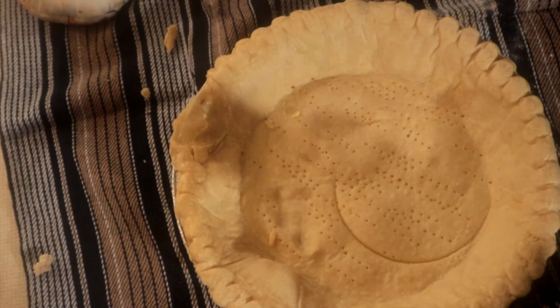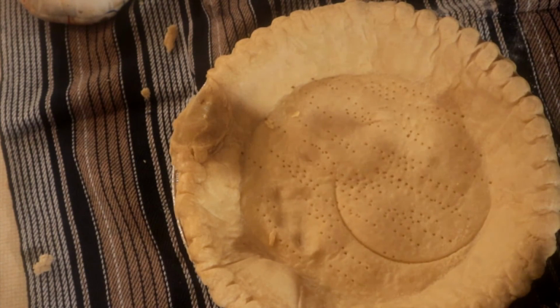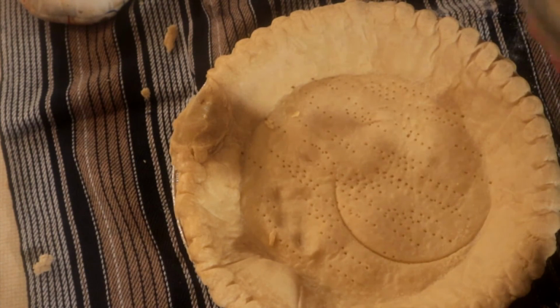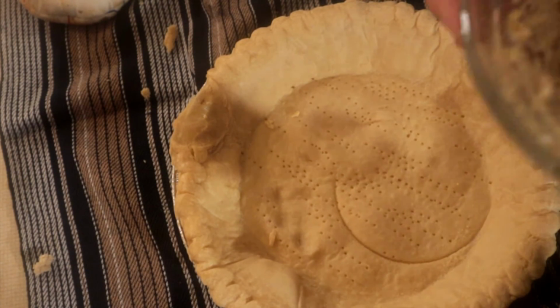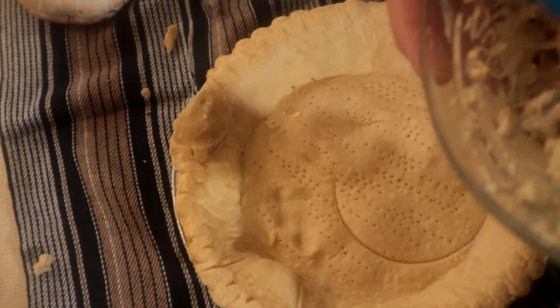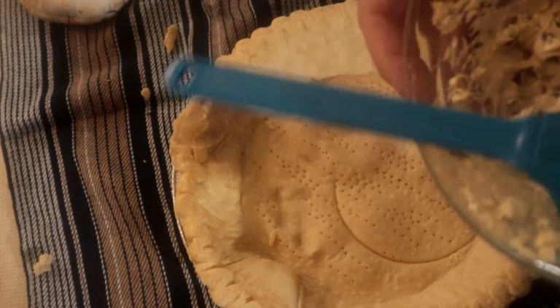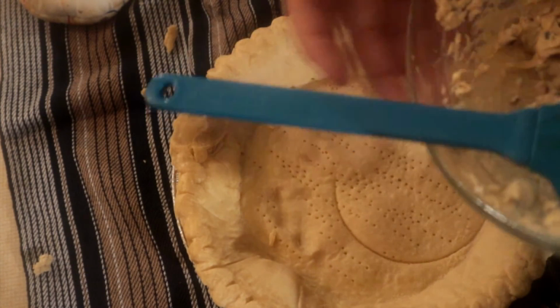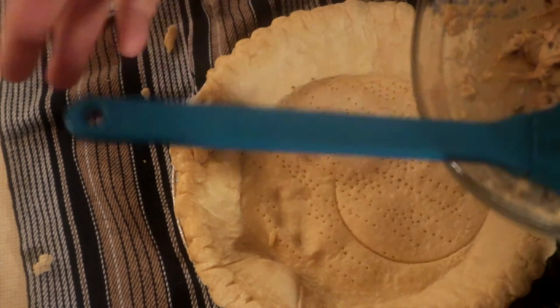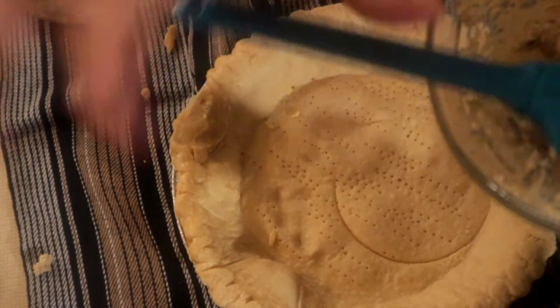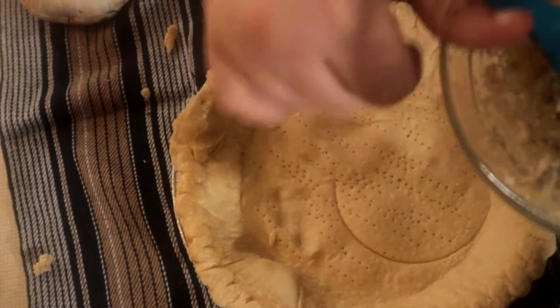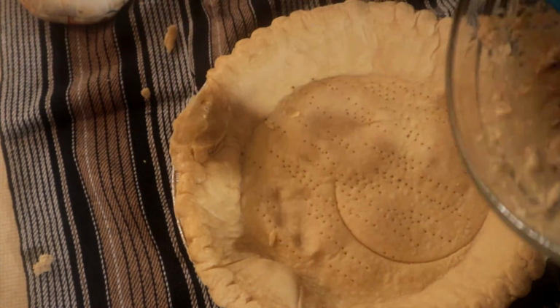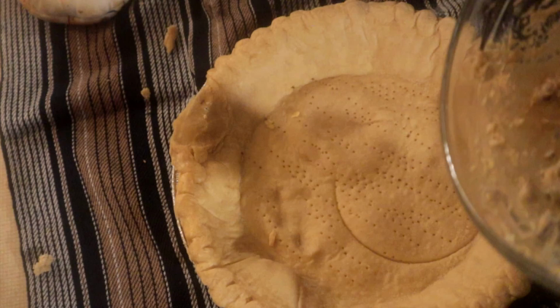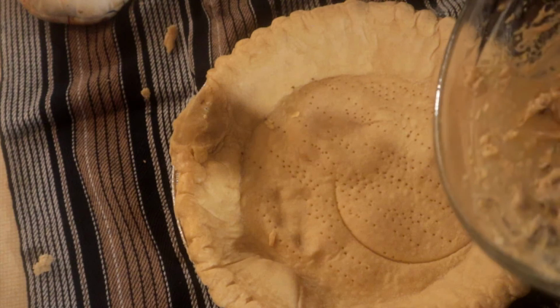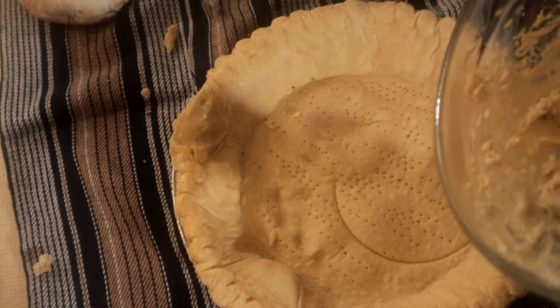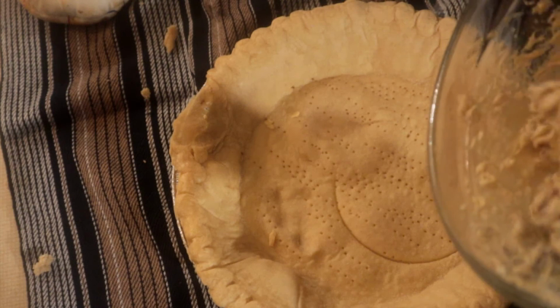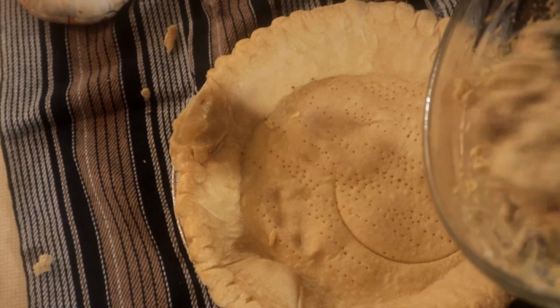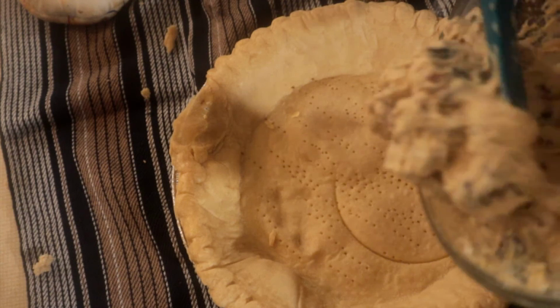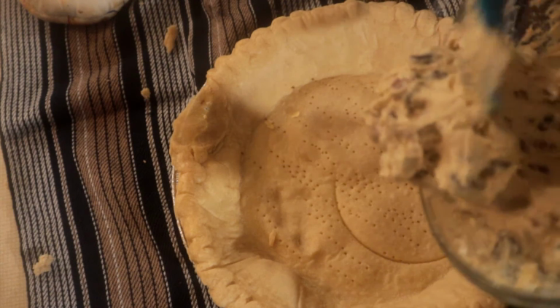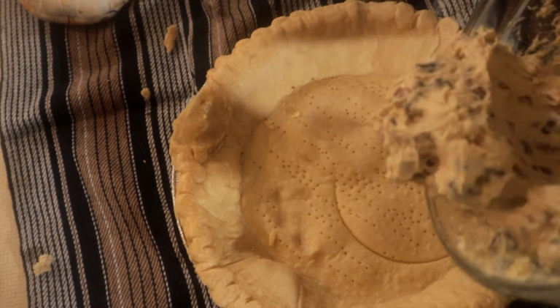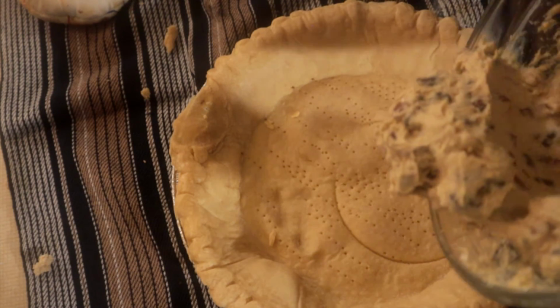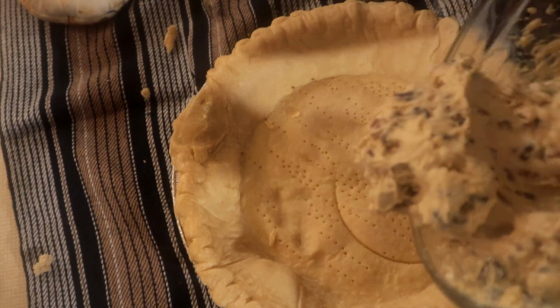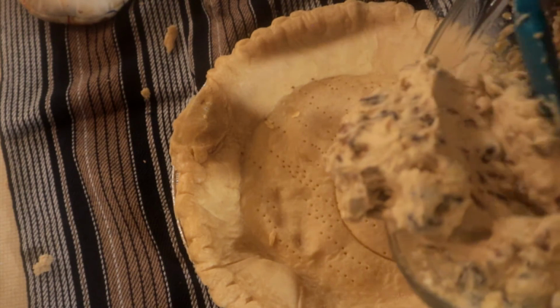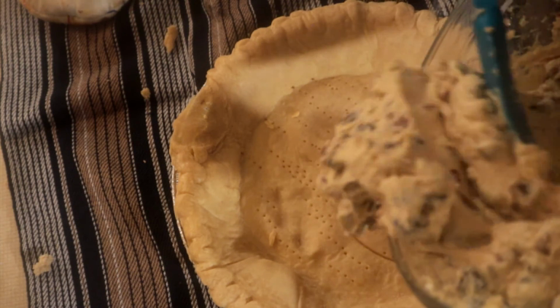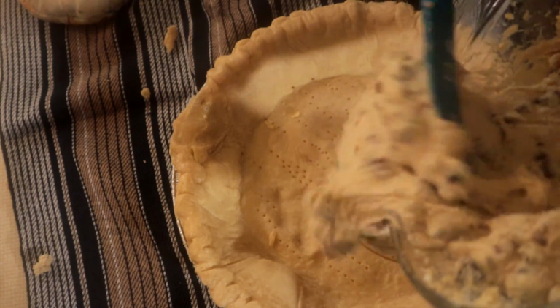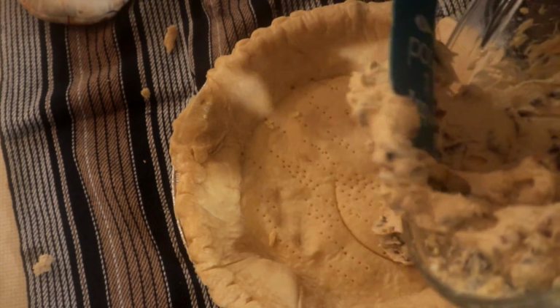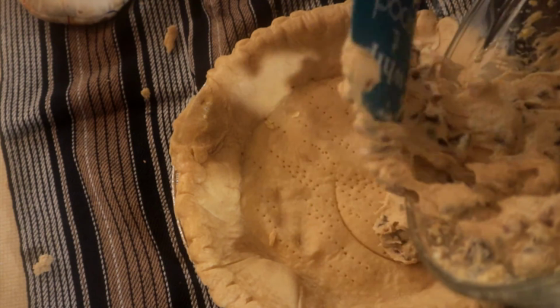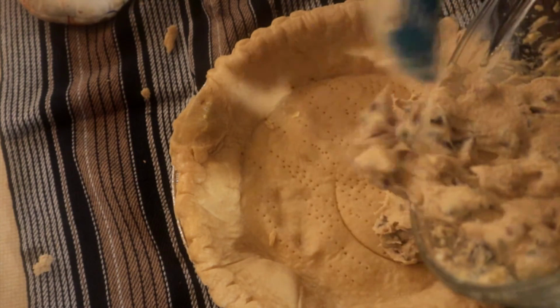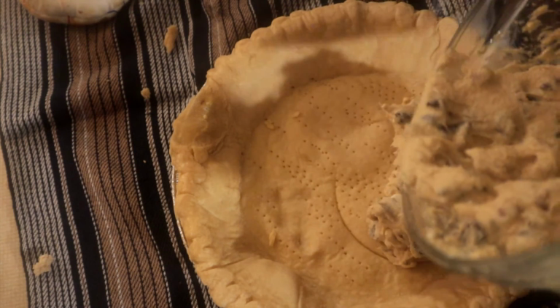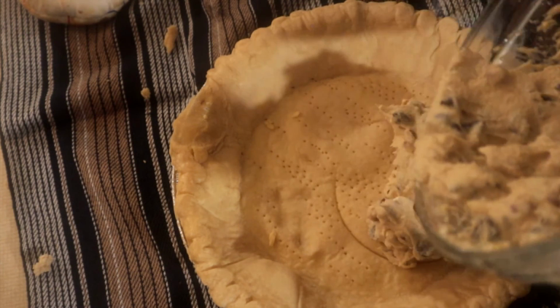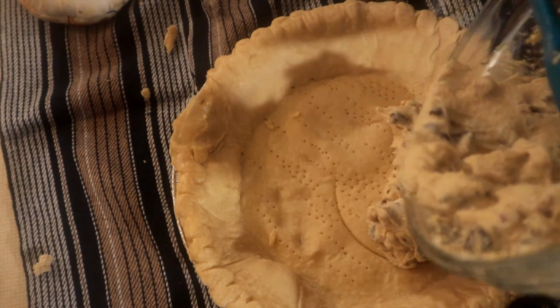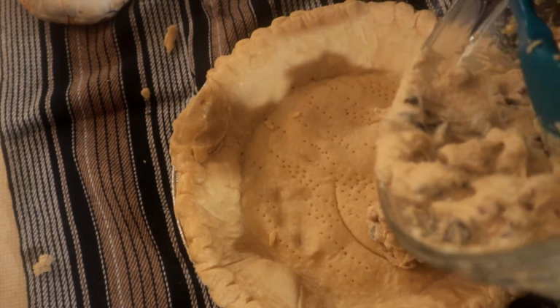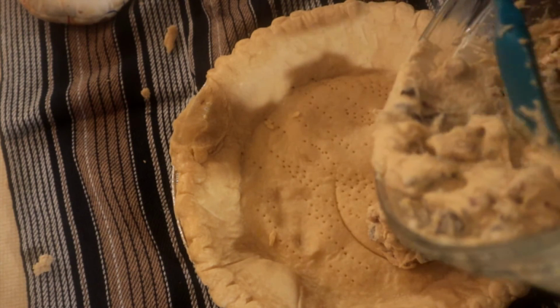Now I've got the pie shell out of the oven. We're gonna take the batter and put it into the pie.